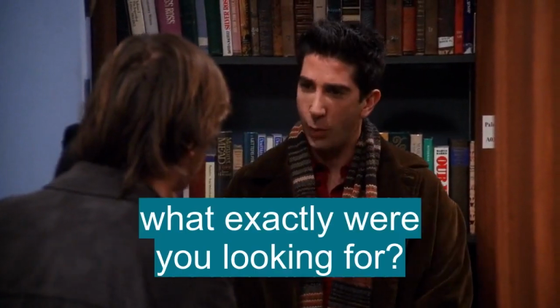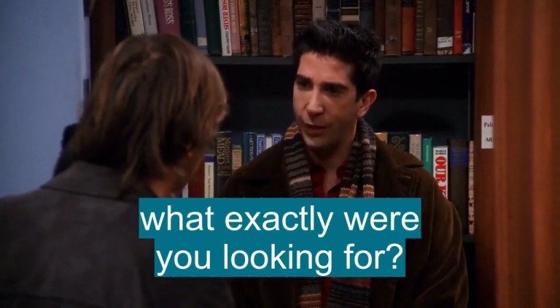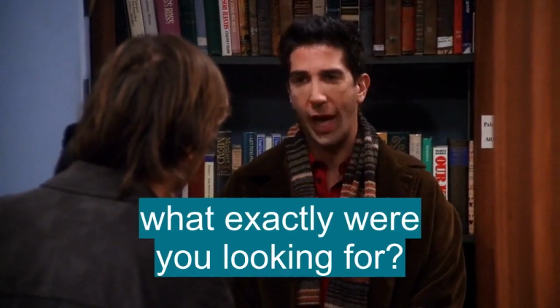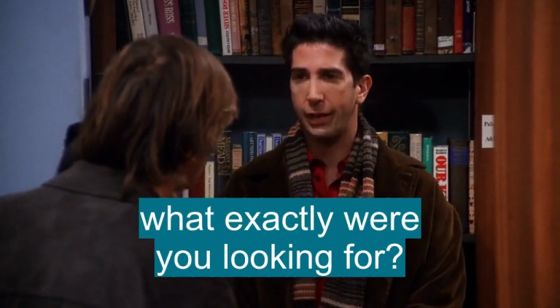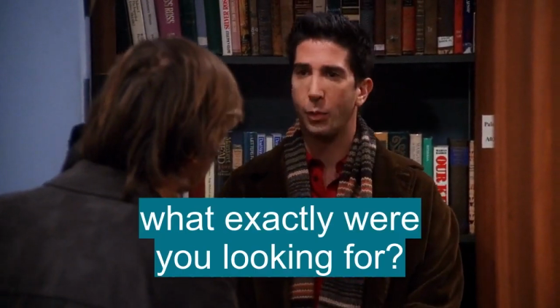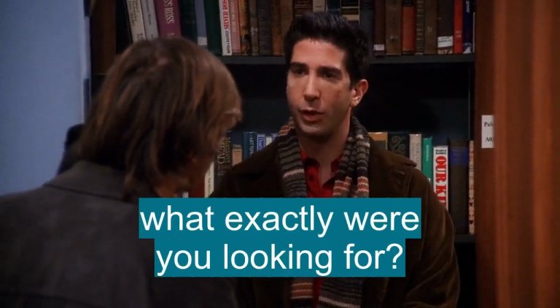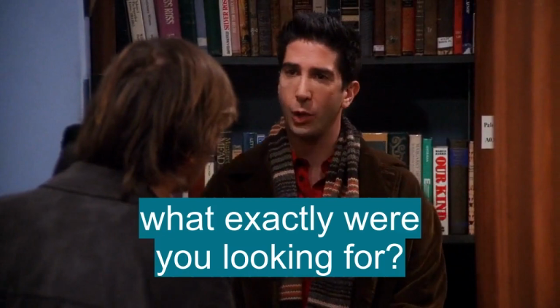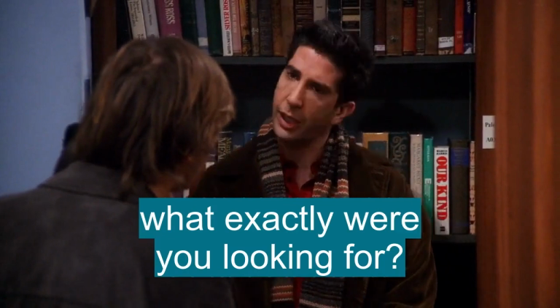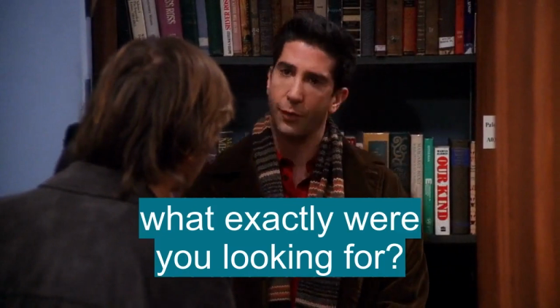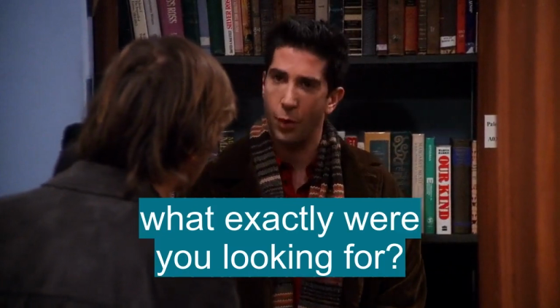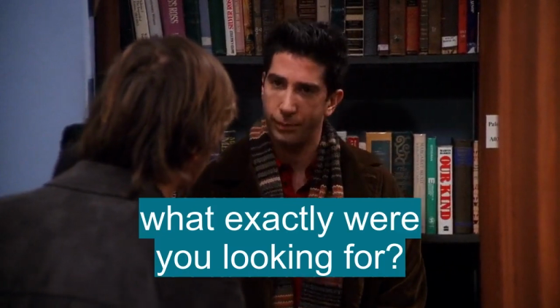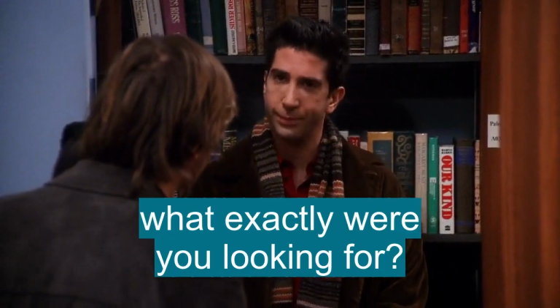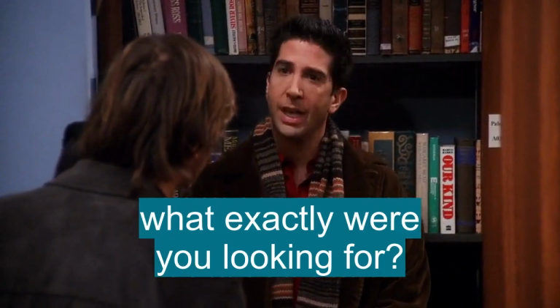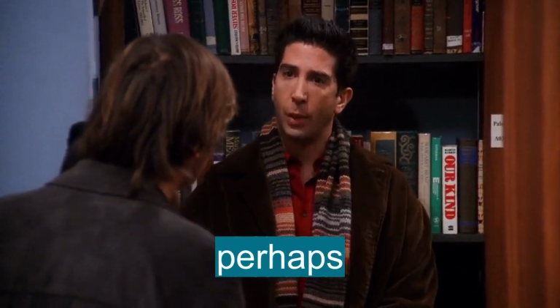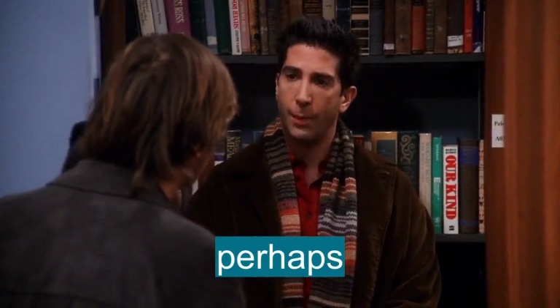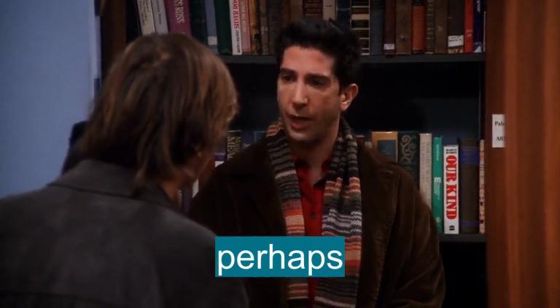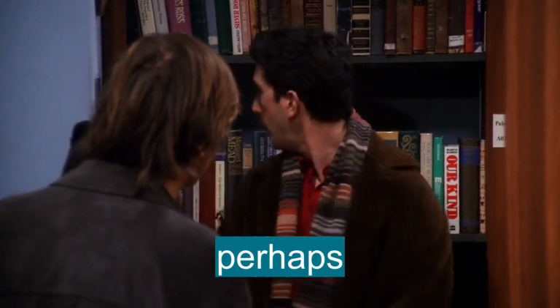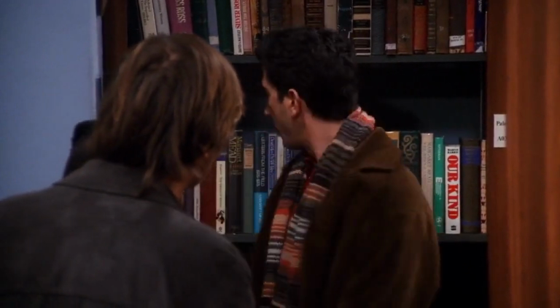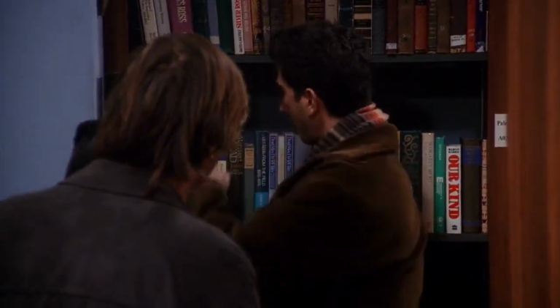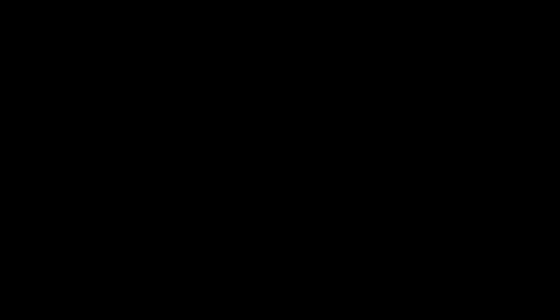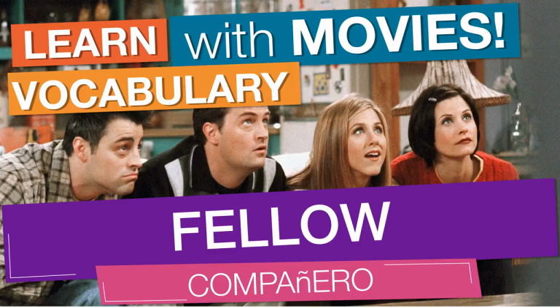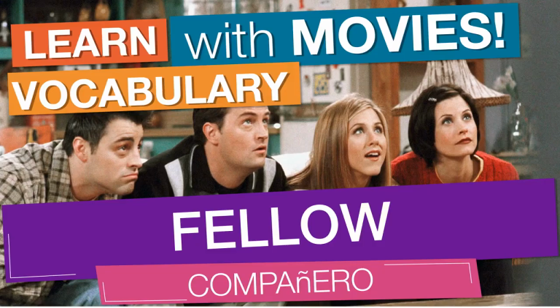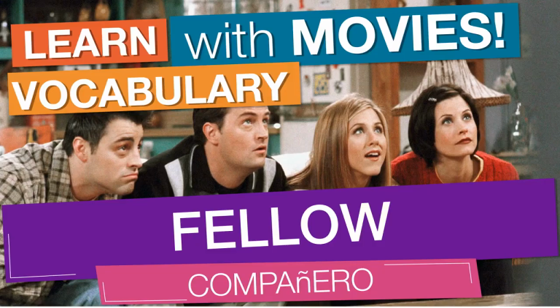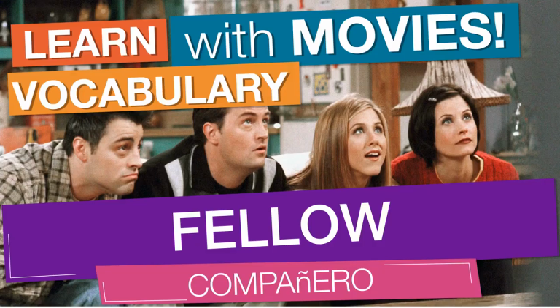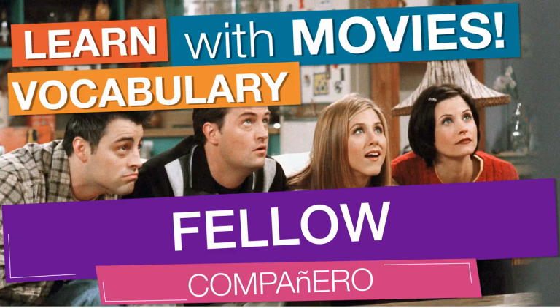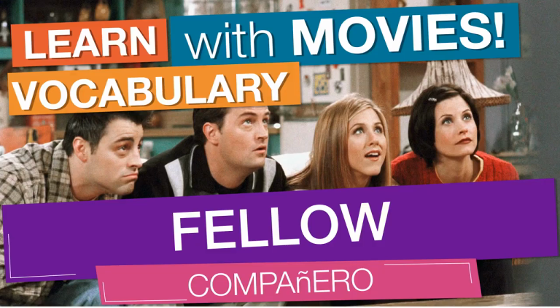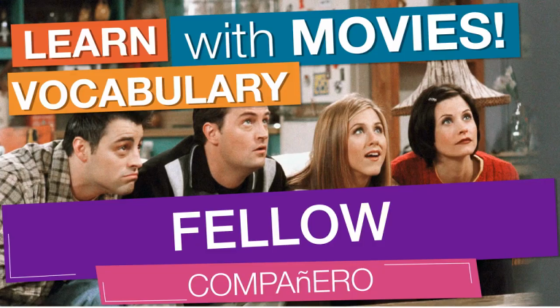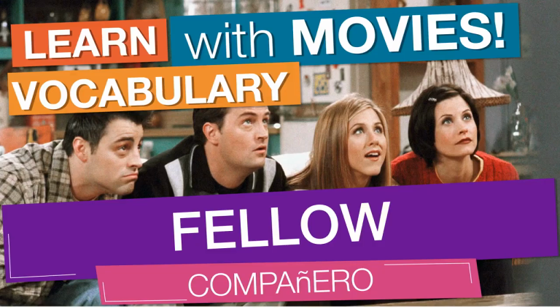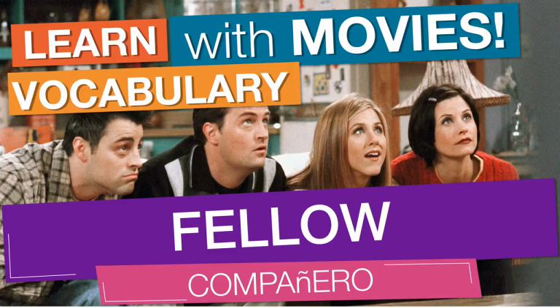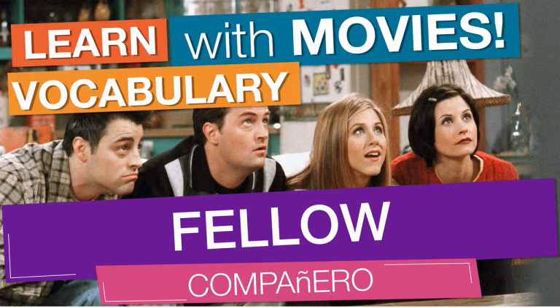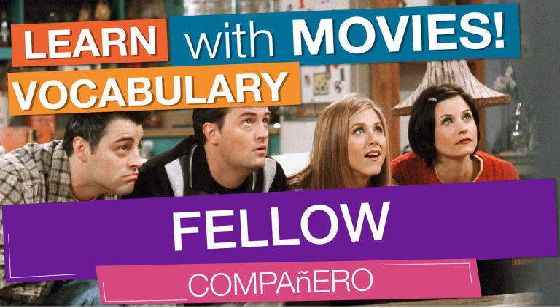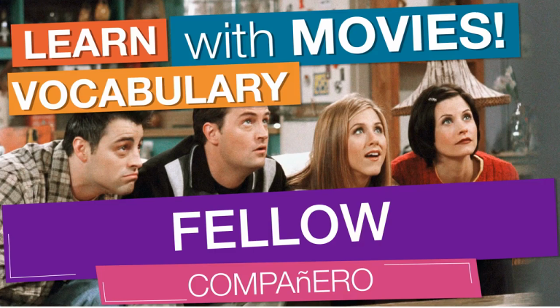What exactly were you looking for? Perhaps... In English vocabulary we will learn the word: fellow.